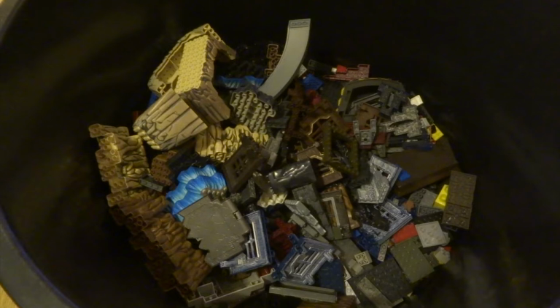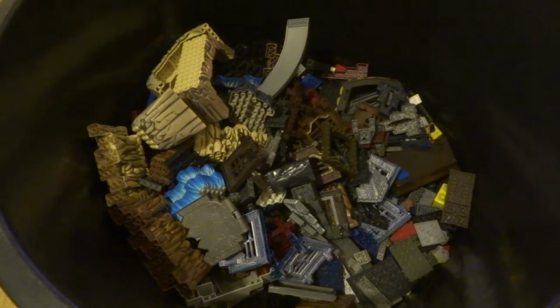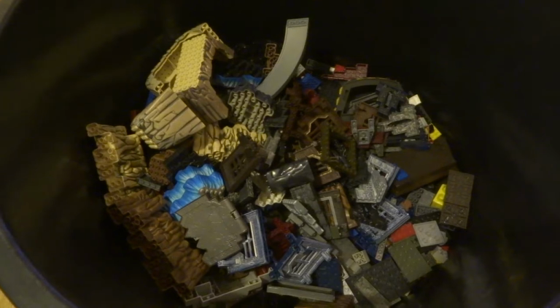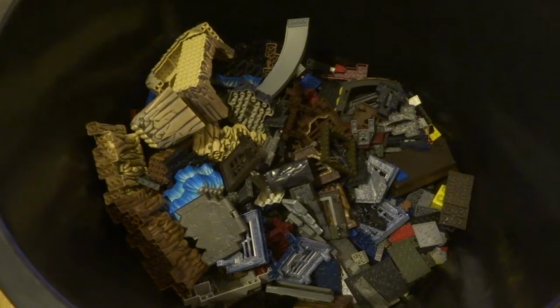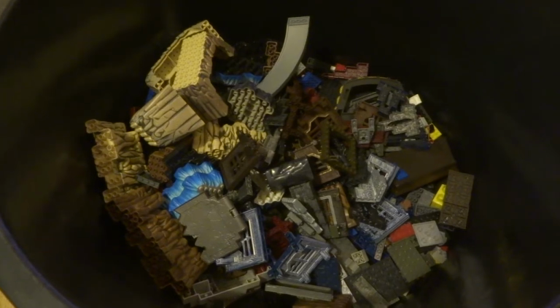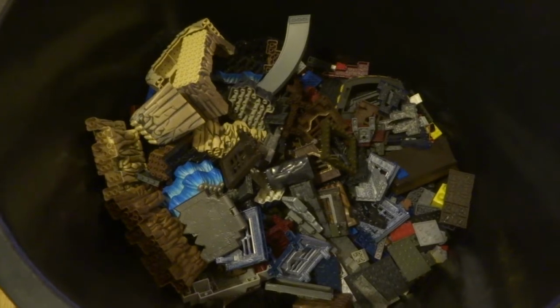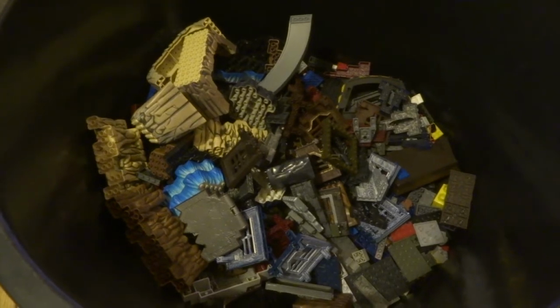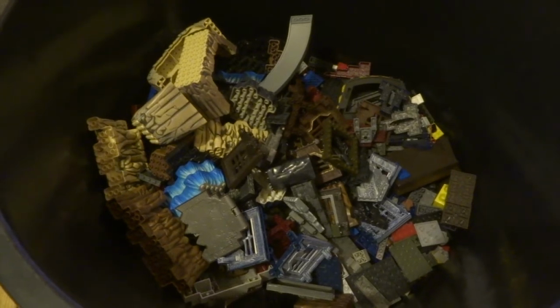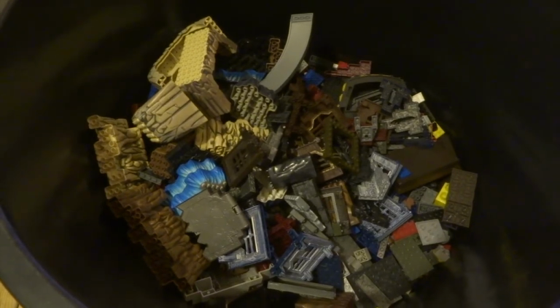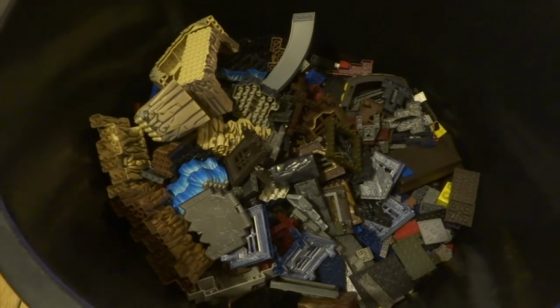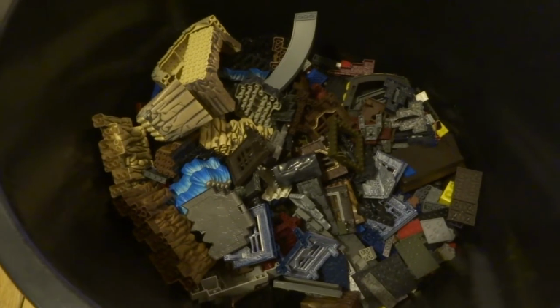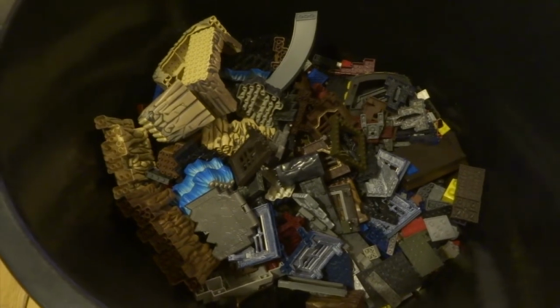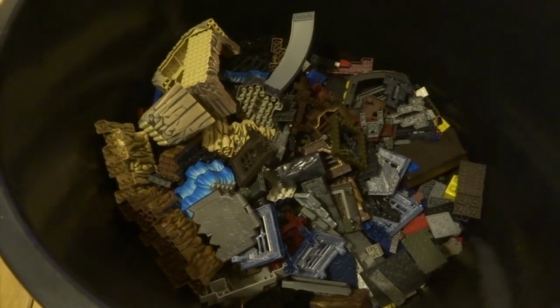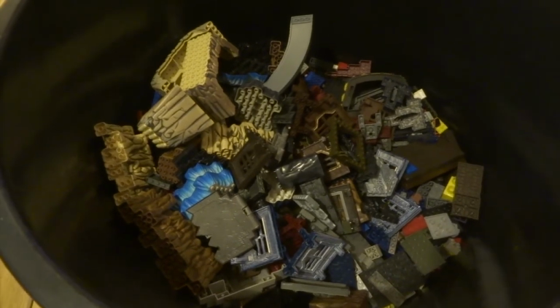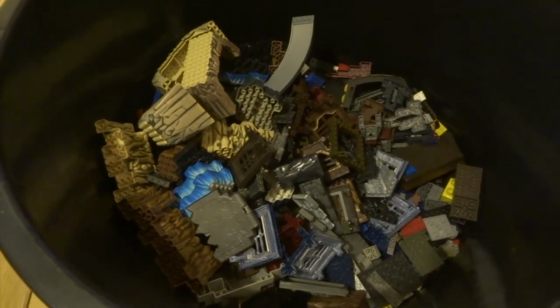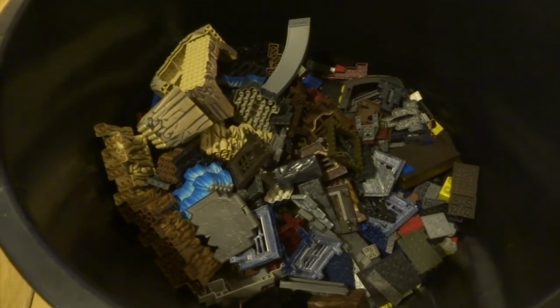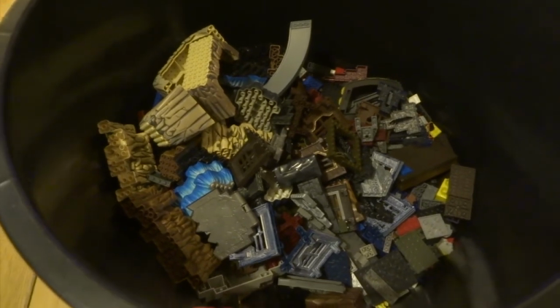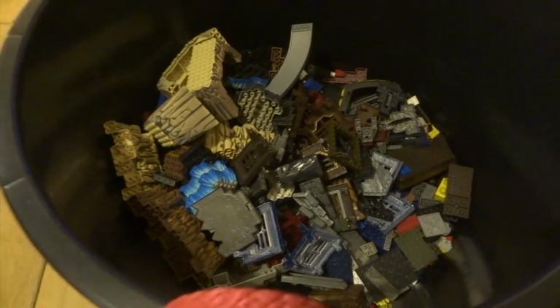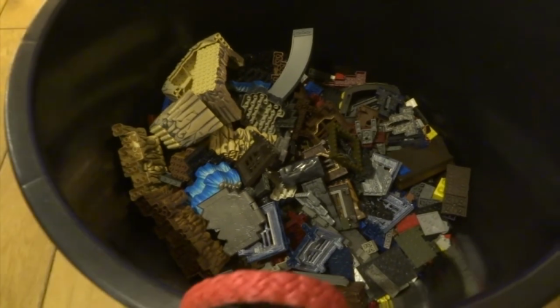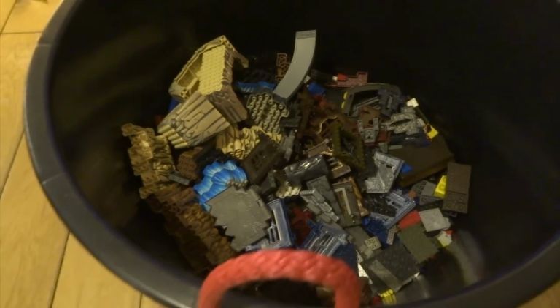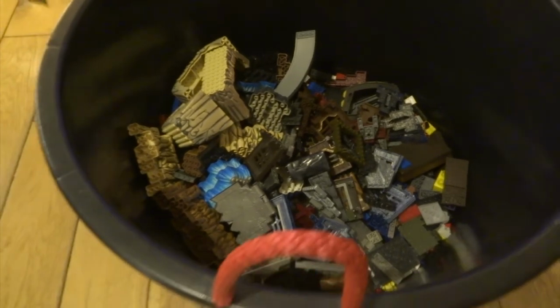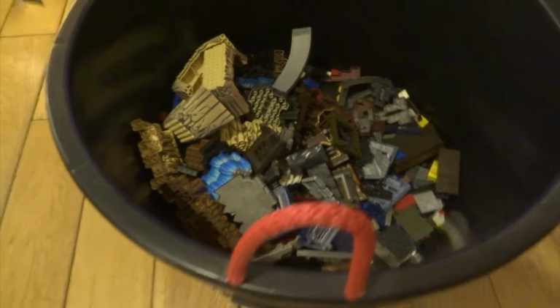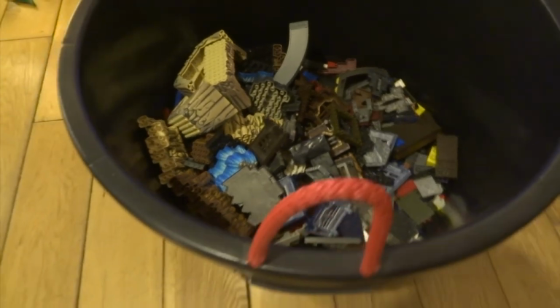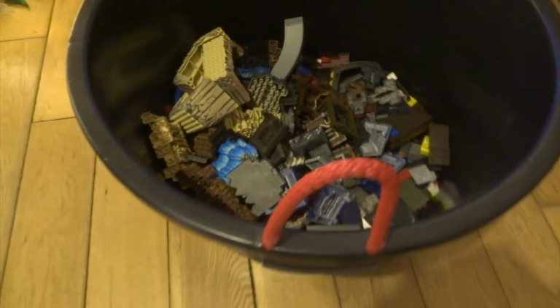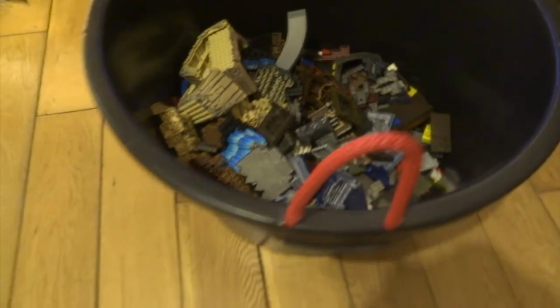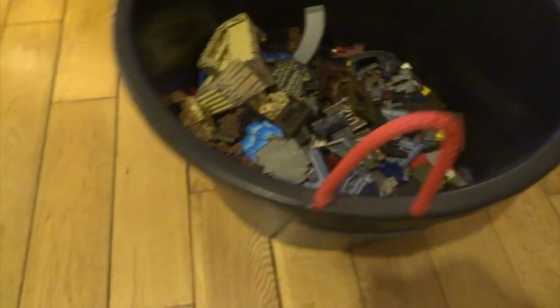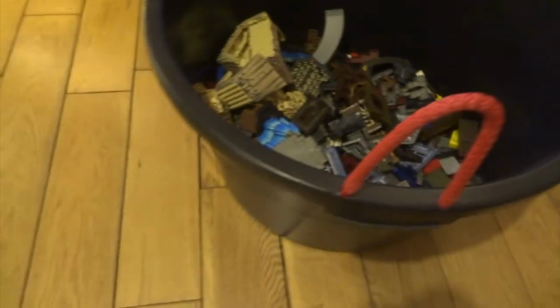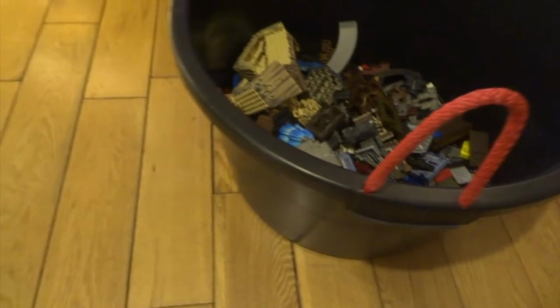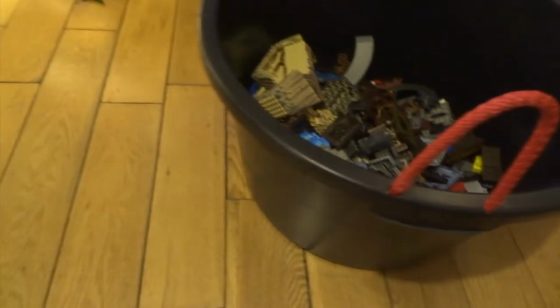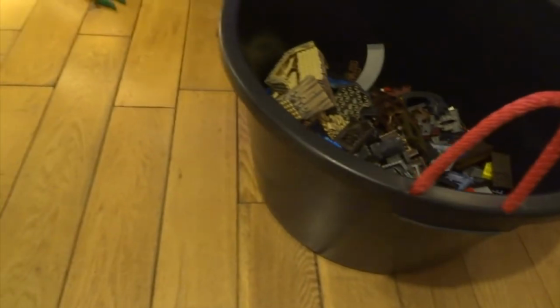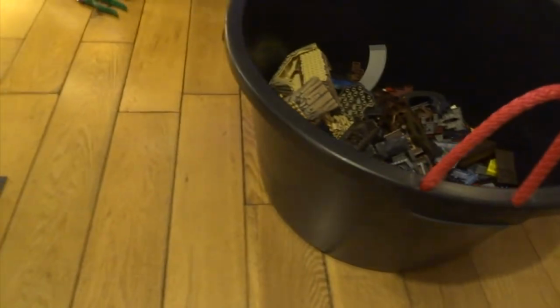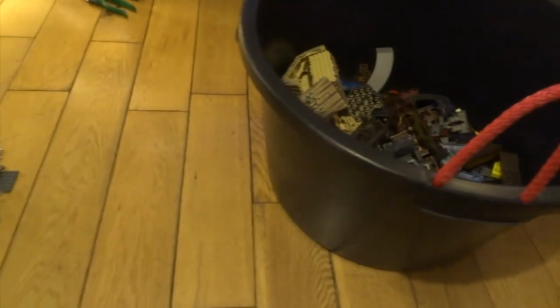Hi YouTube, I sculpted a really cool grotesque little monster and I'm going to show you how I made it step by step.